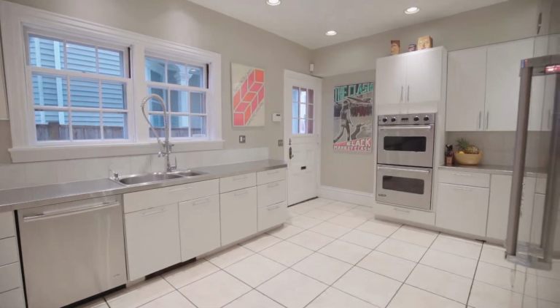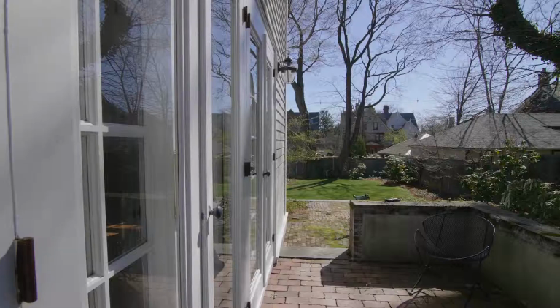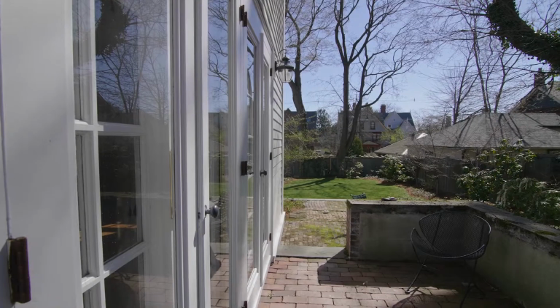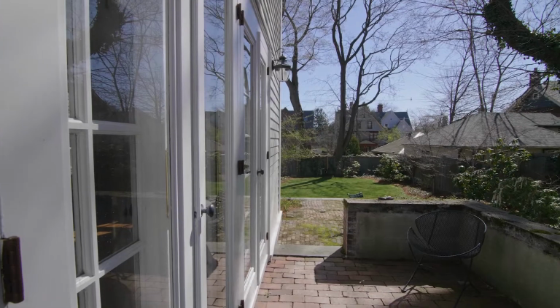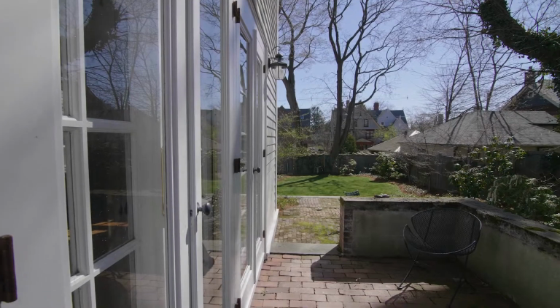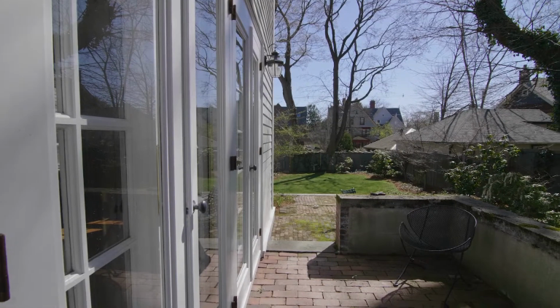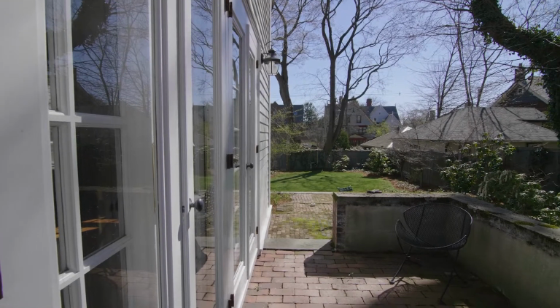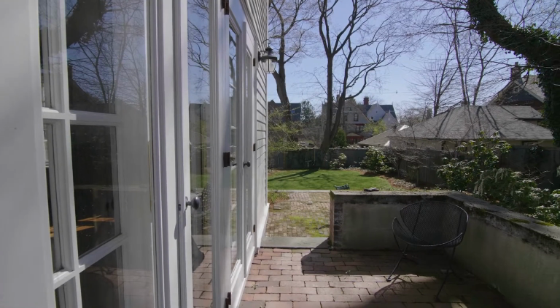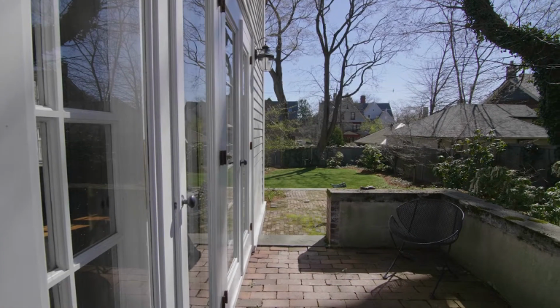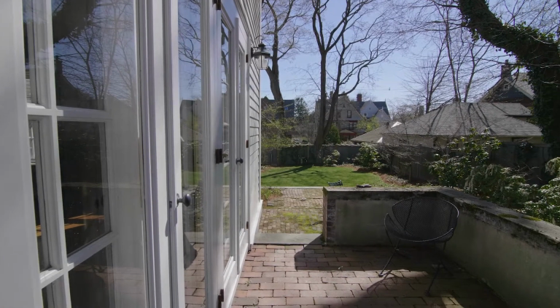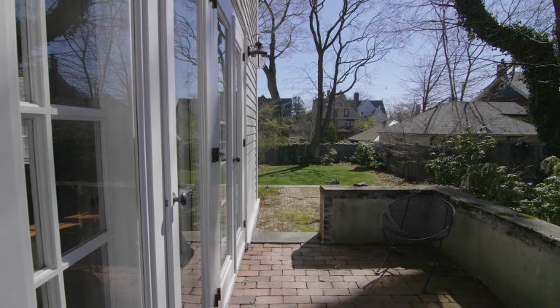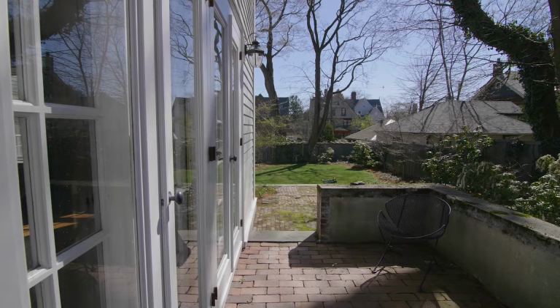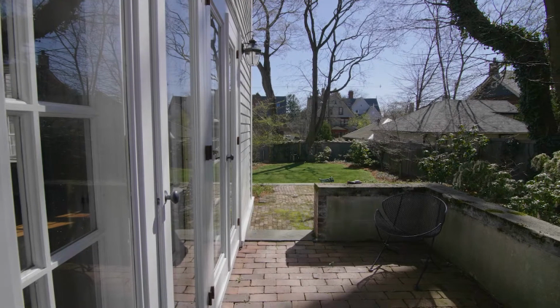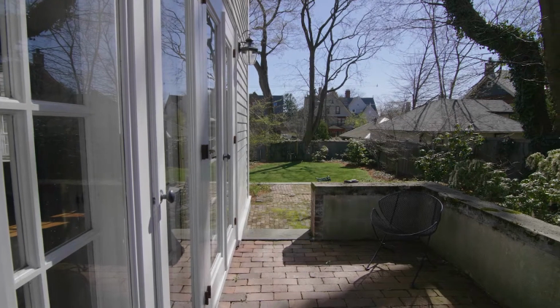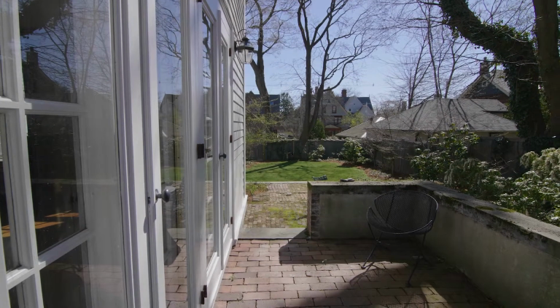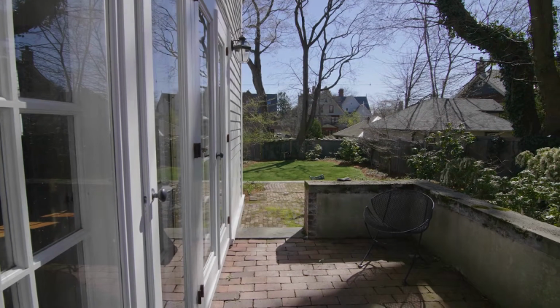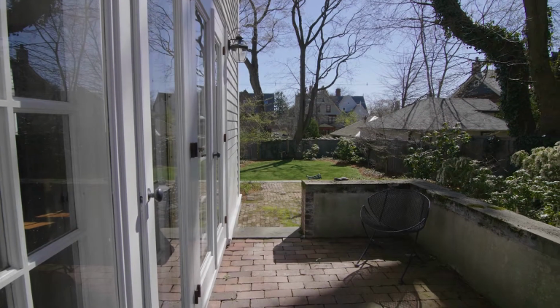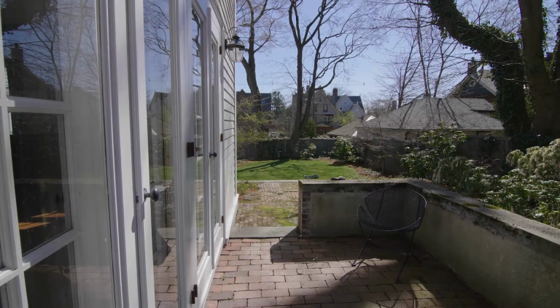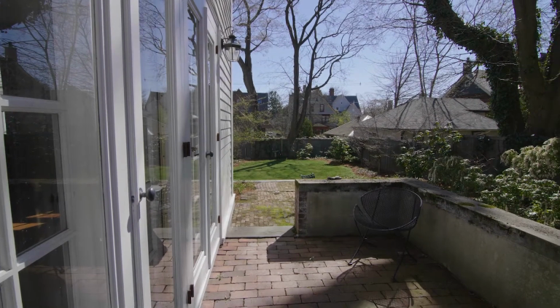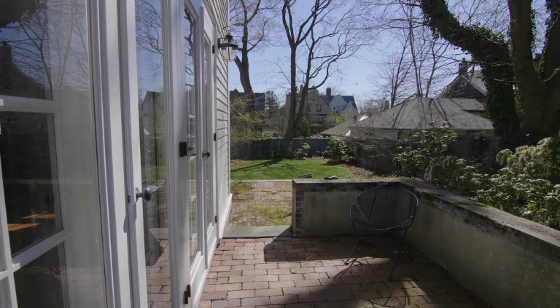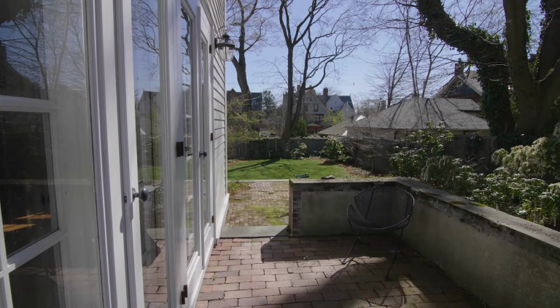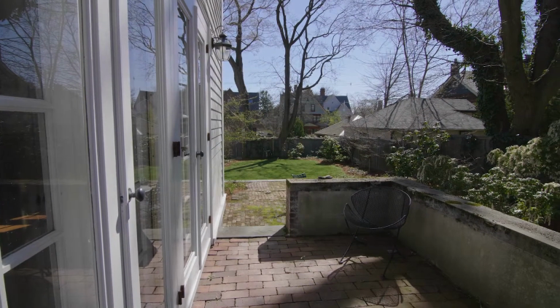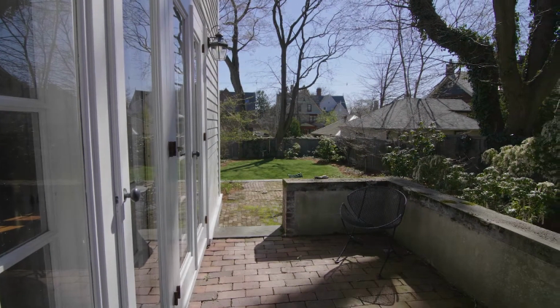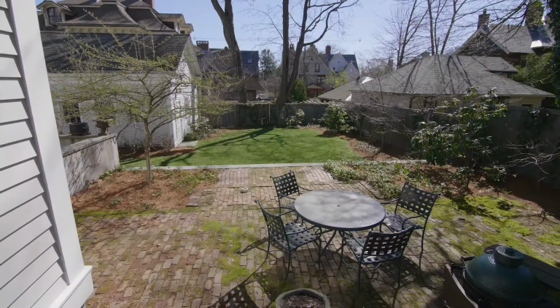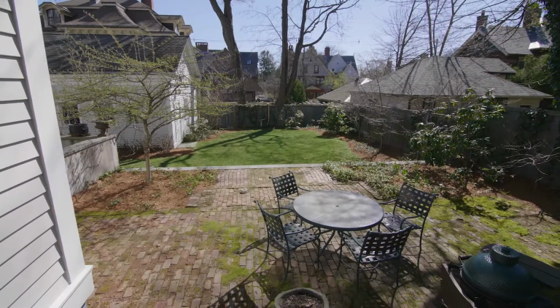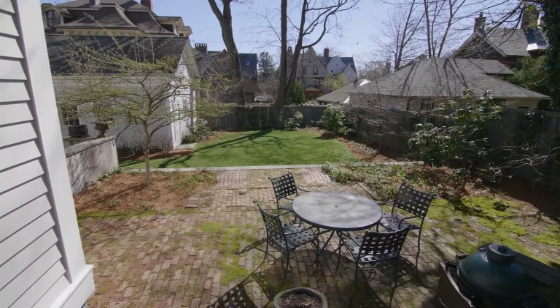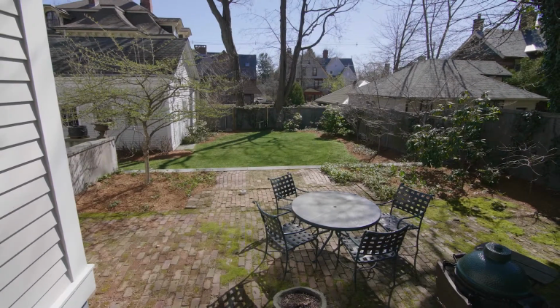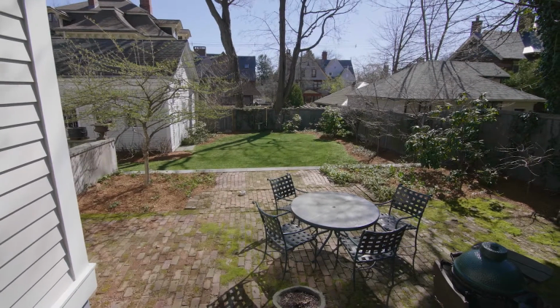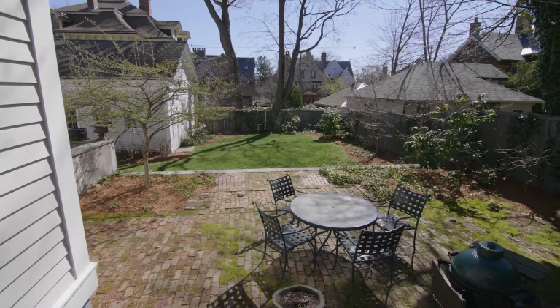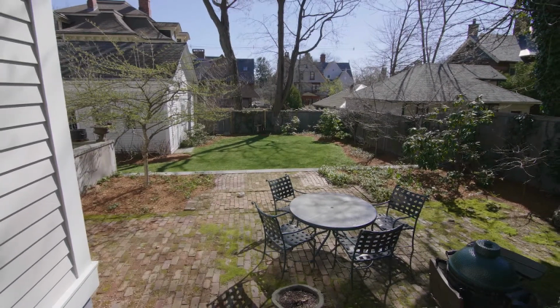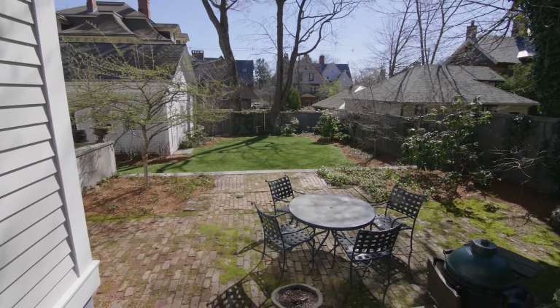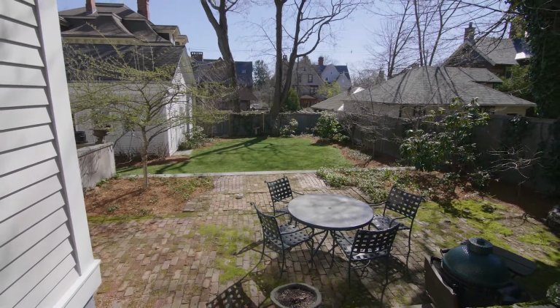Dine al fresco or simply enjoy the sun on the multi-tiered brick patio overlooking the sunny private yard.